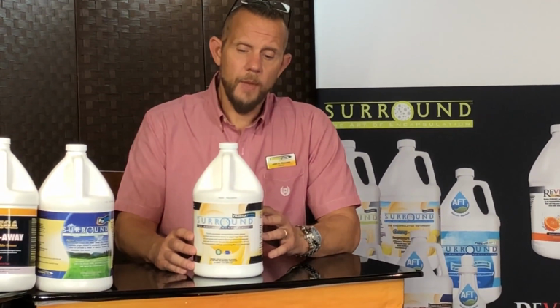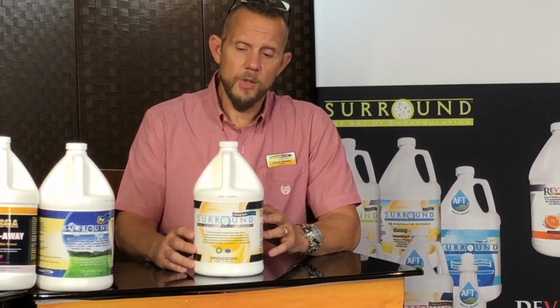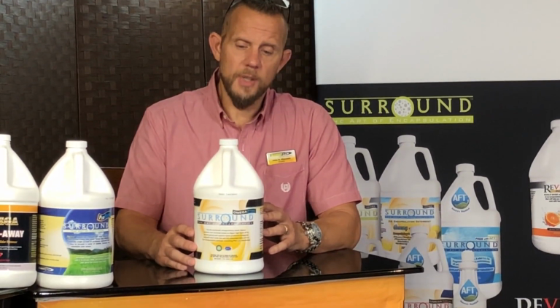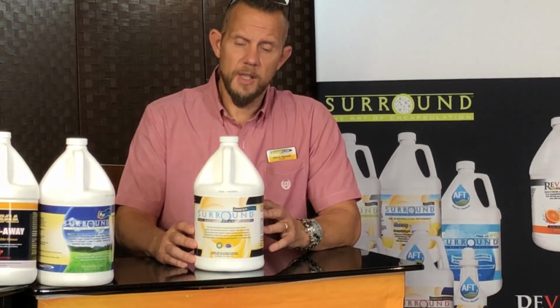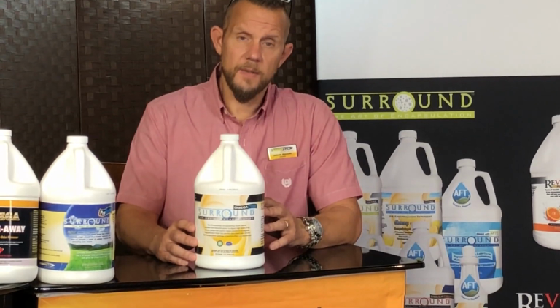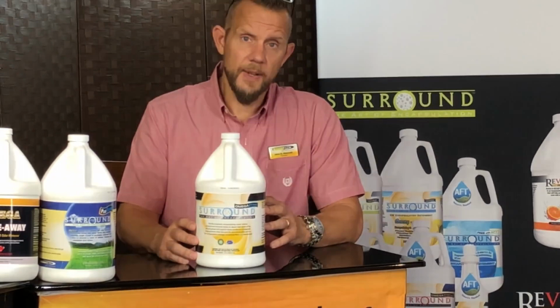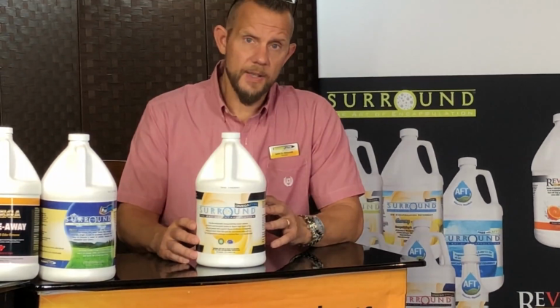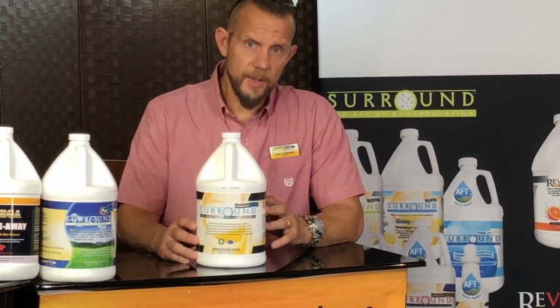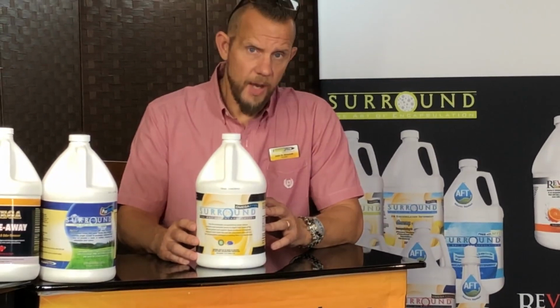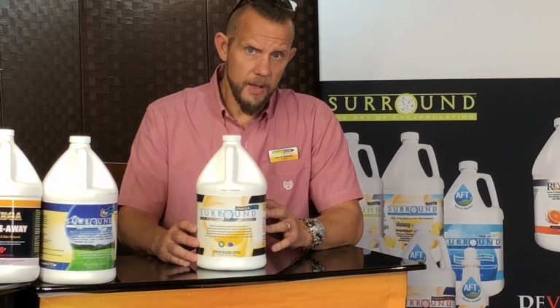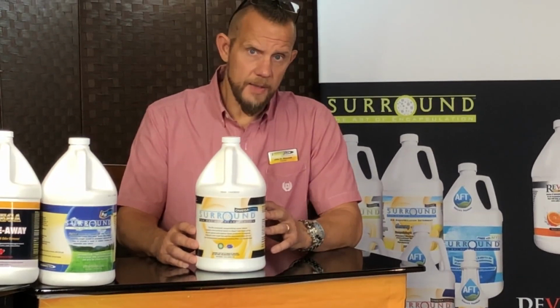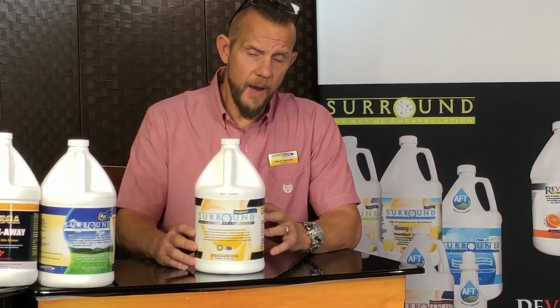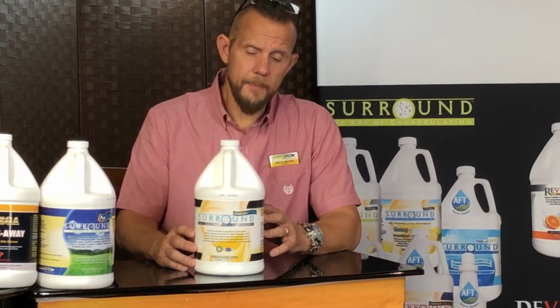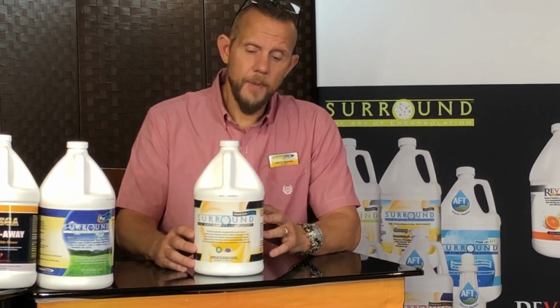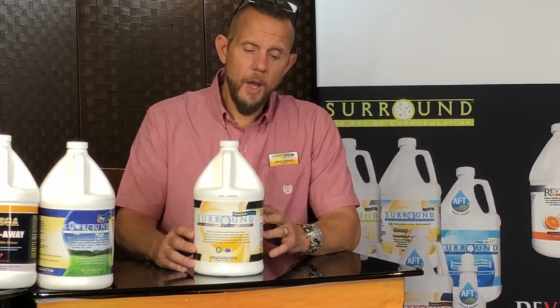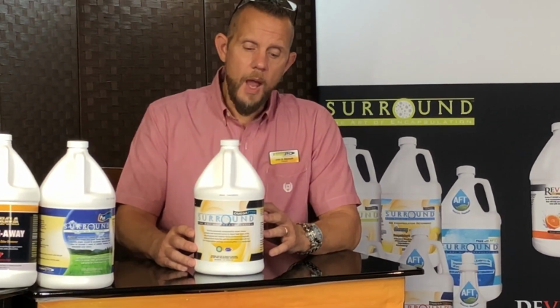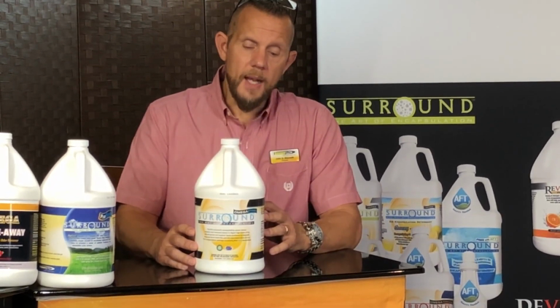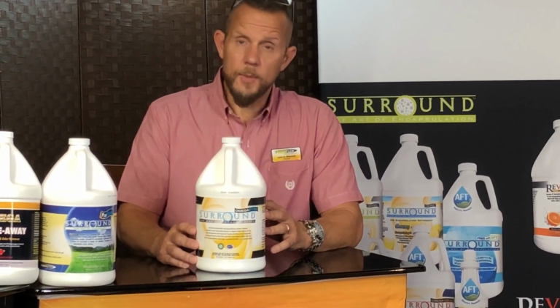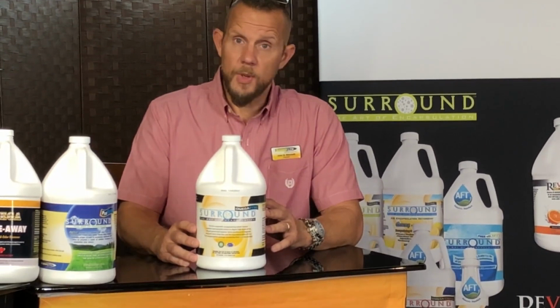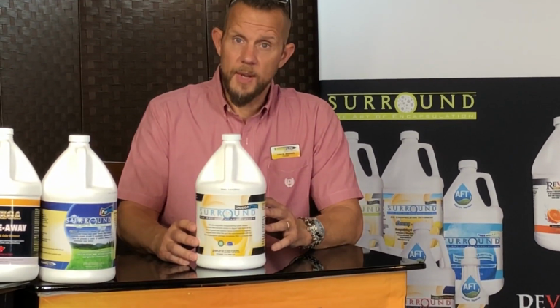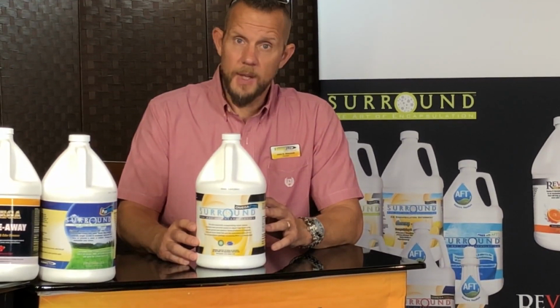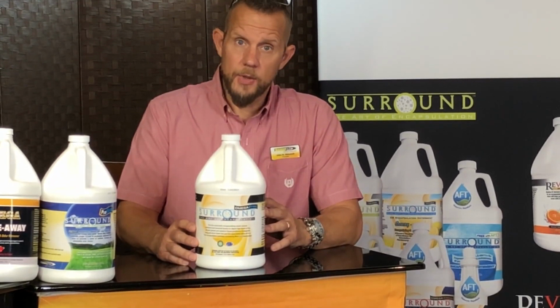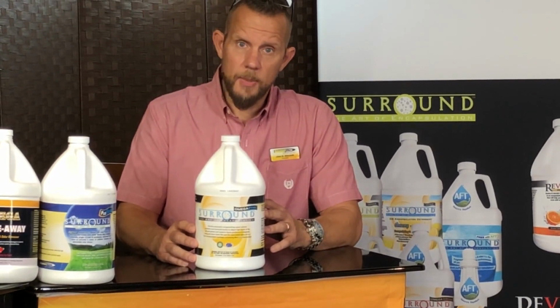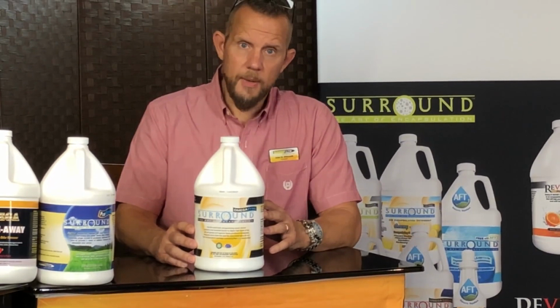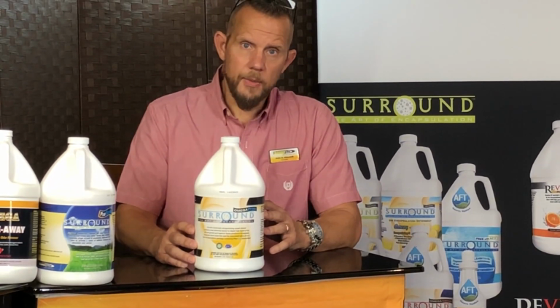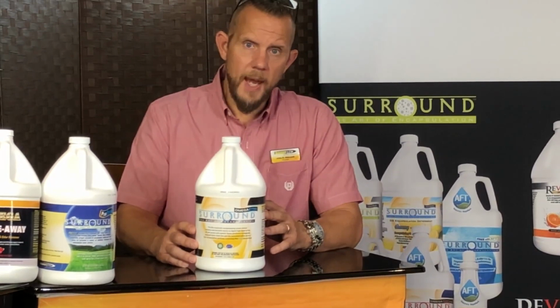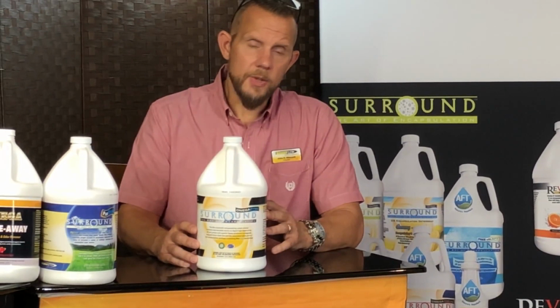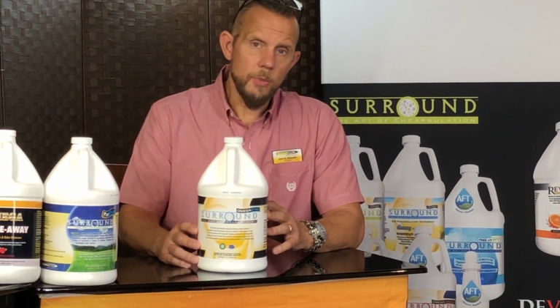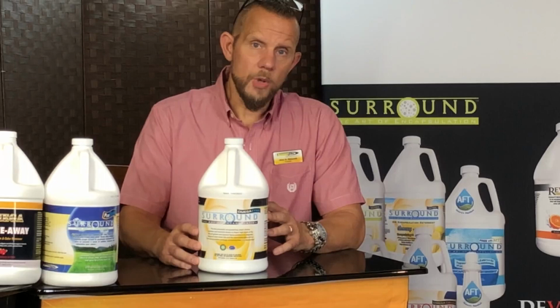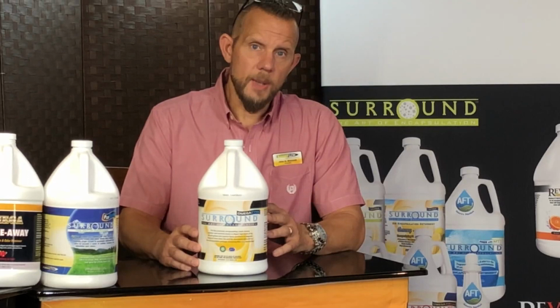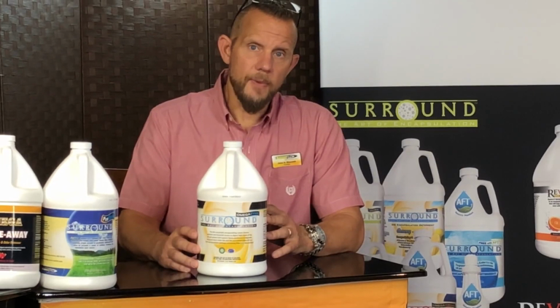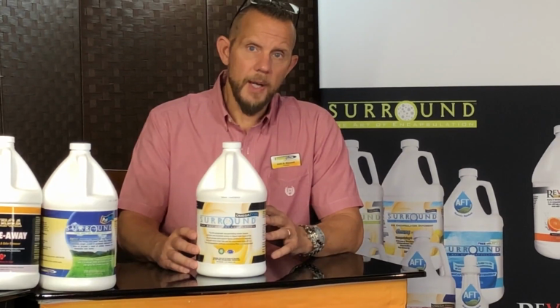As long as it doesn't freeze solid, it's fine. It comes with a $7 shipping, and three cases or more ship free.